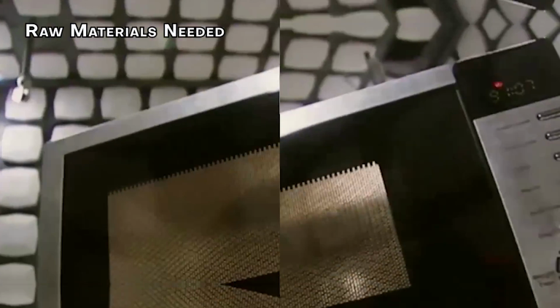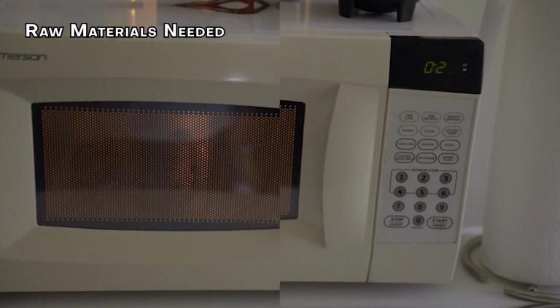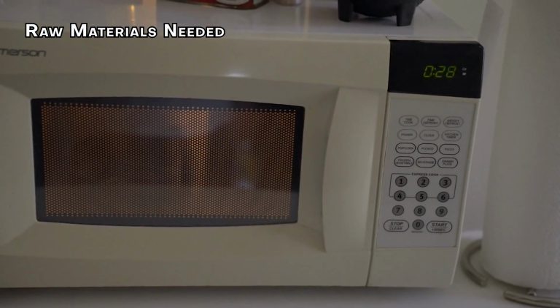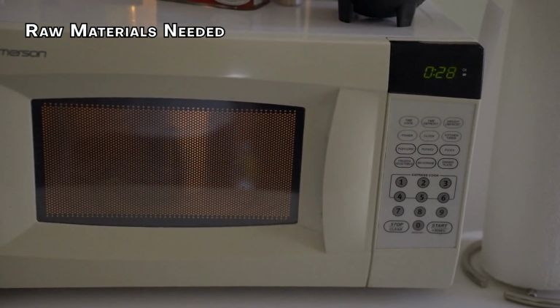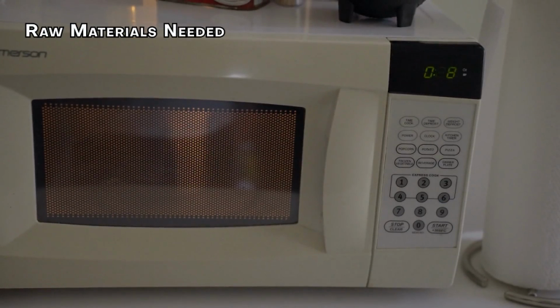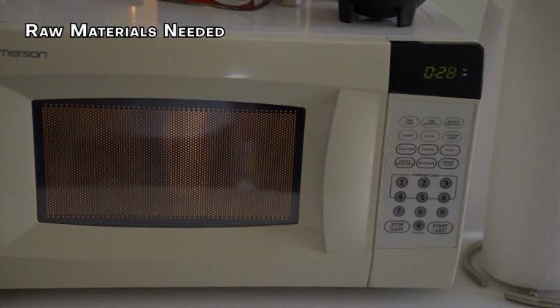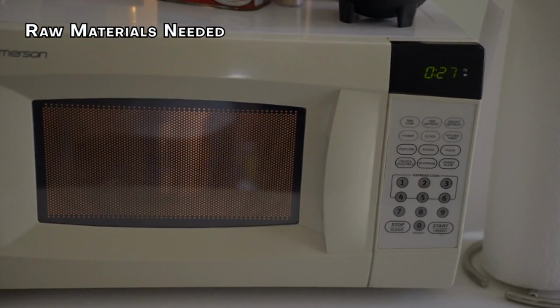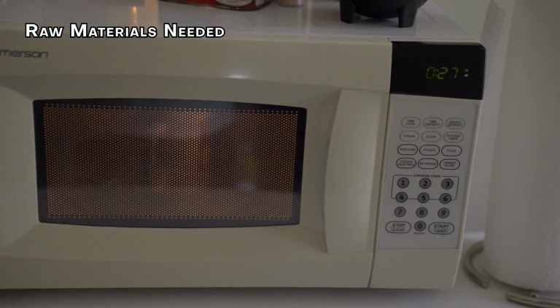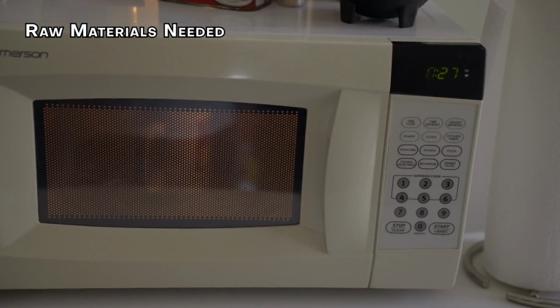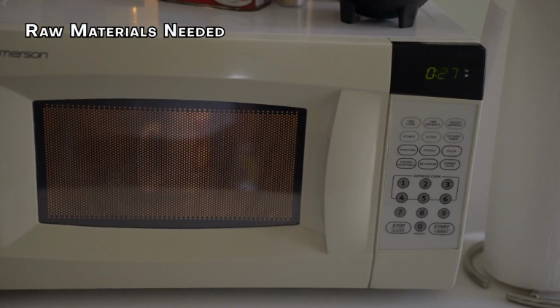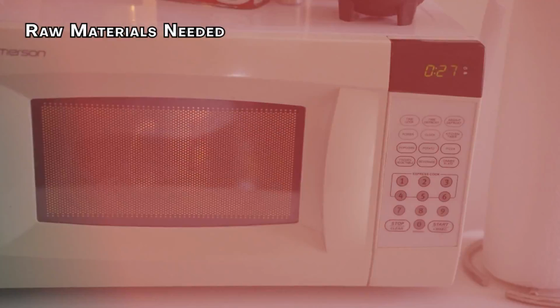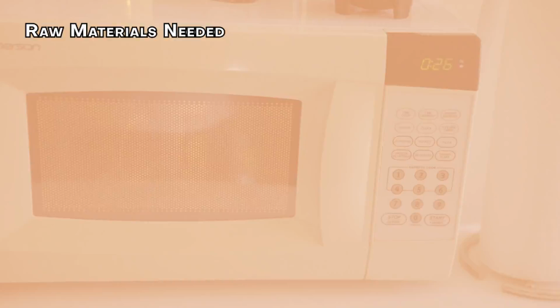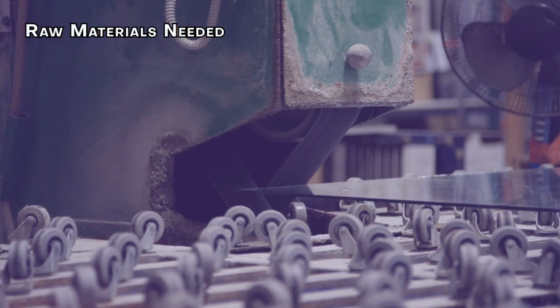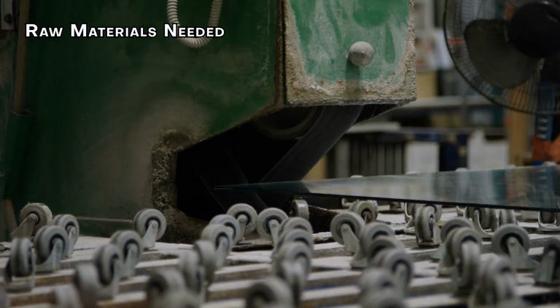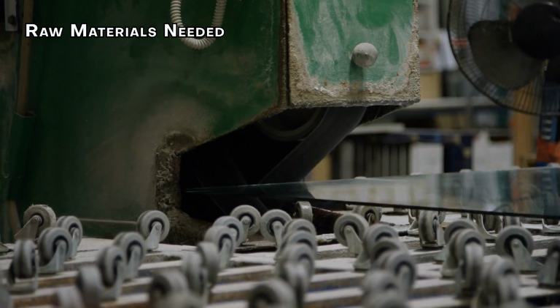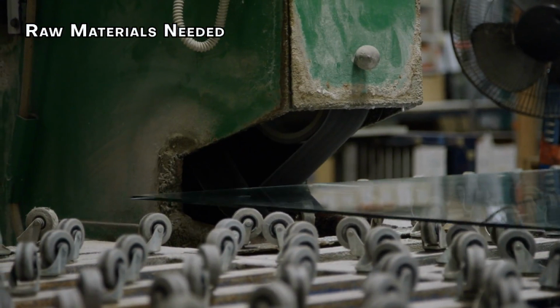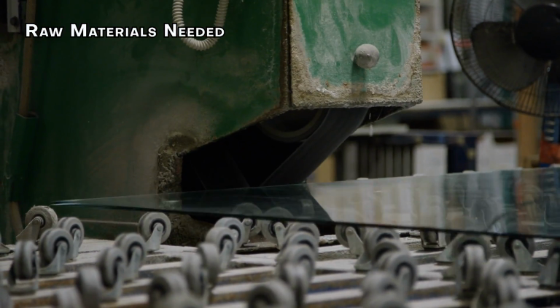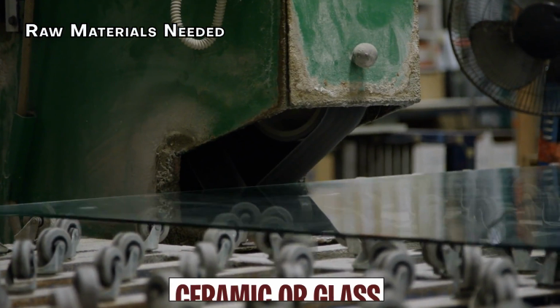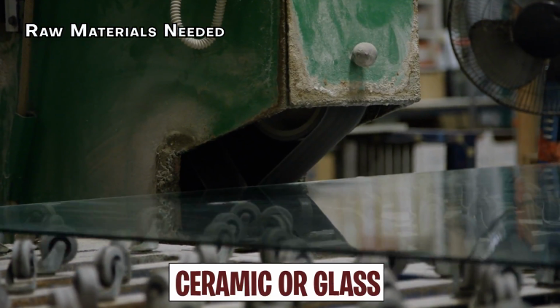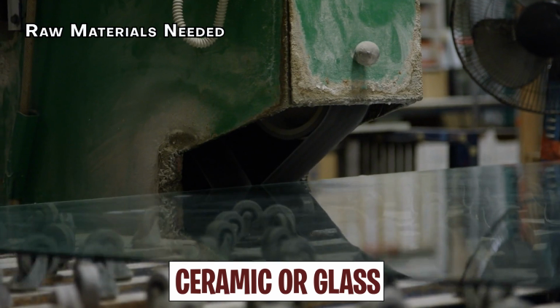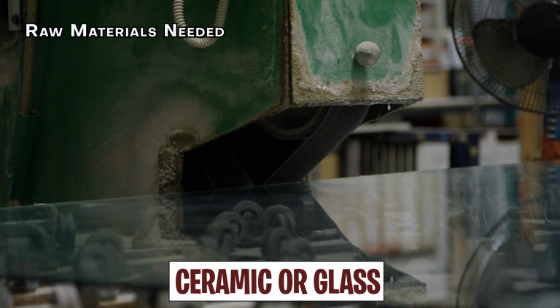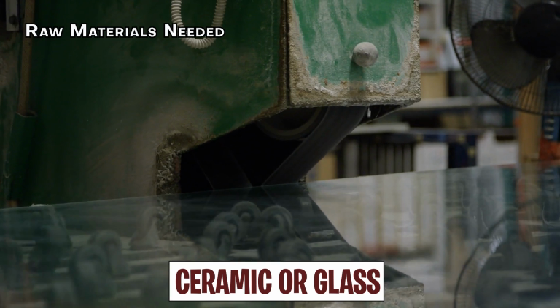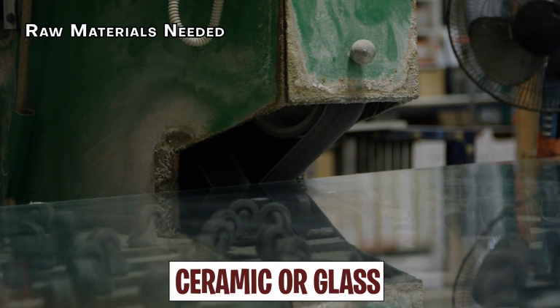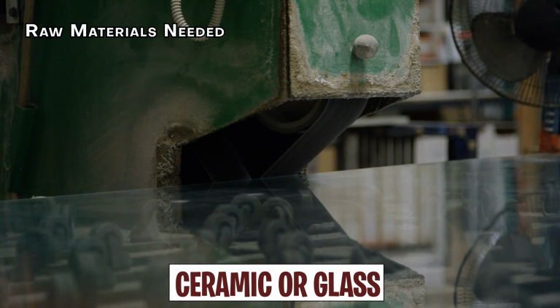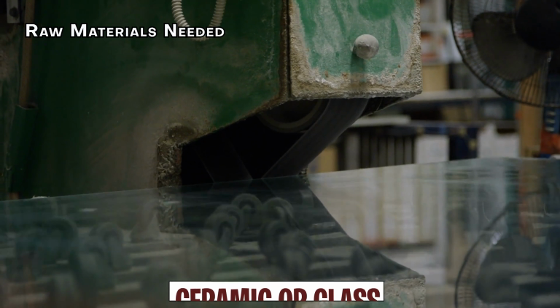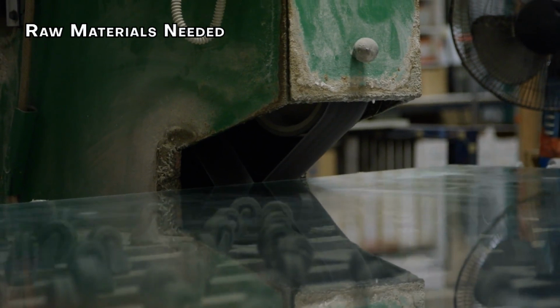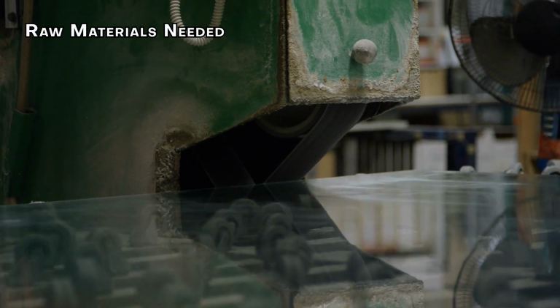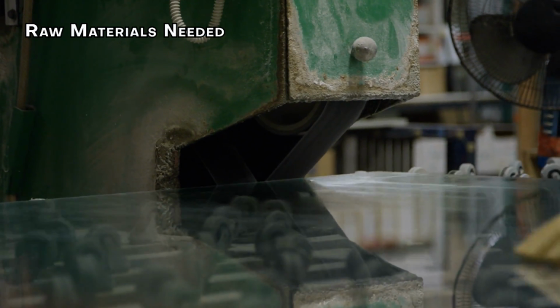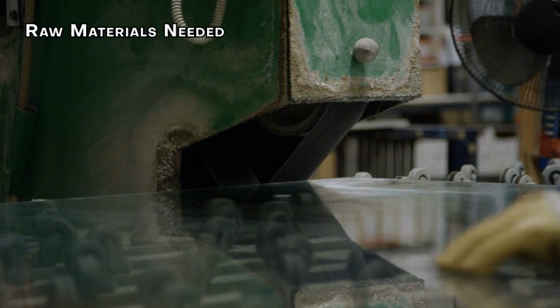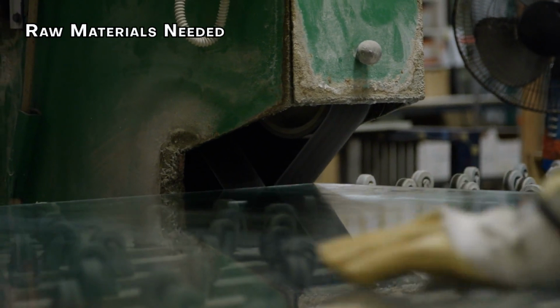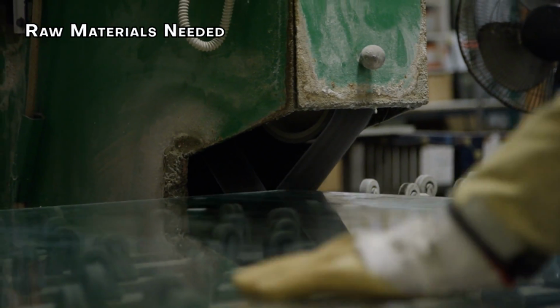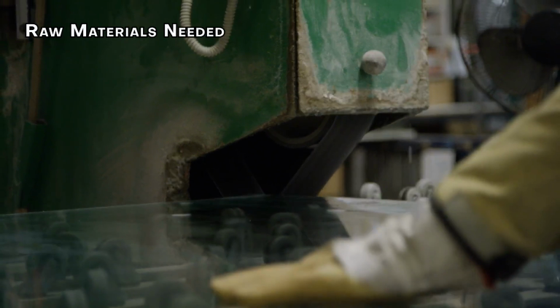The bottom surface where your food sits is usually made out of ceramic or glass for easy cleaning and heat resistance.